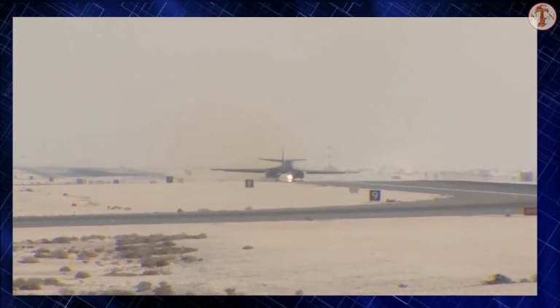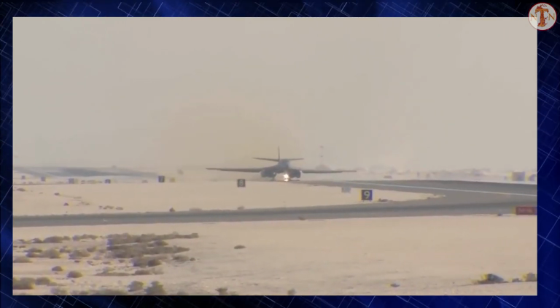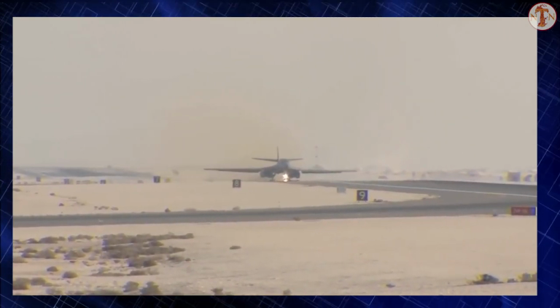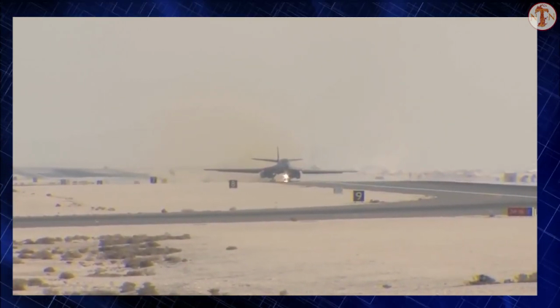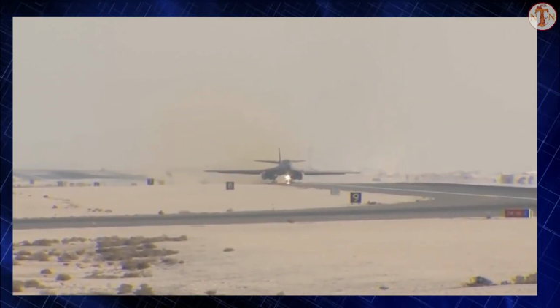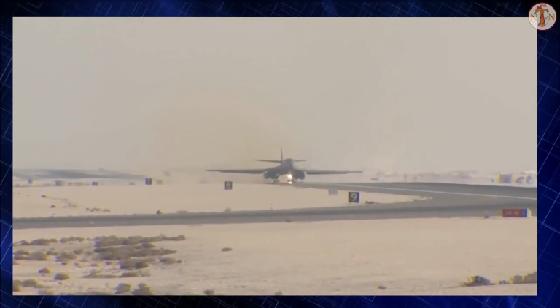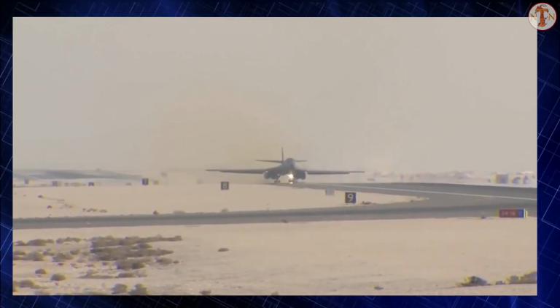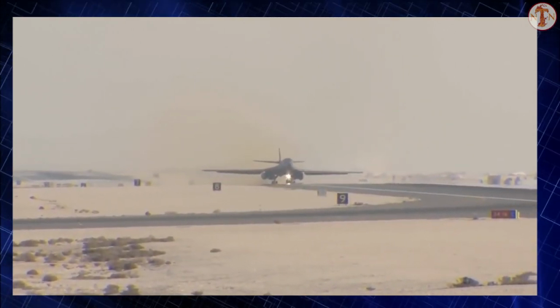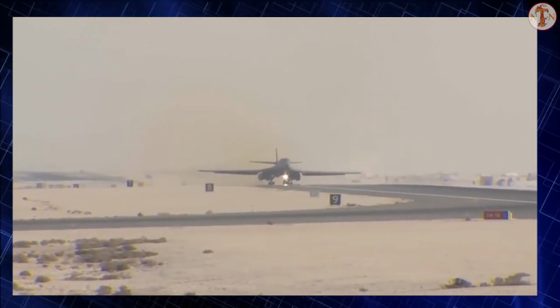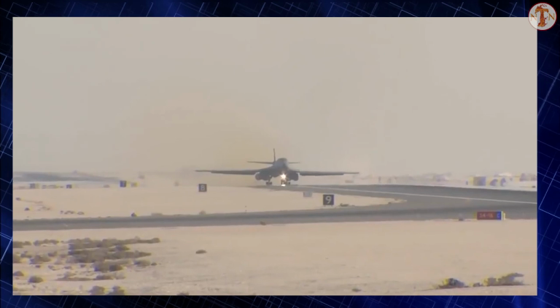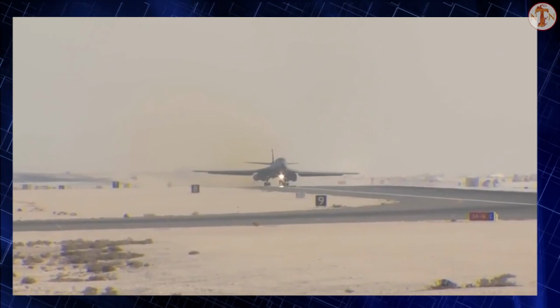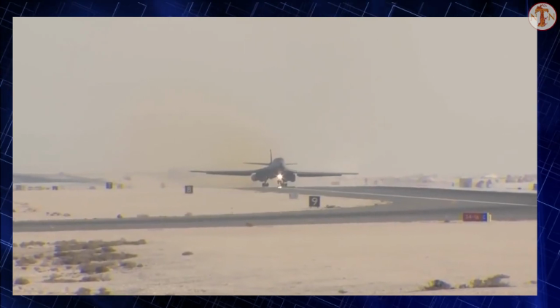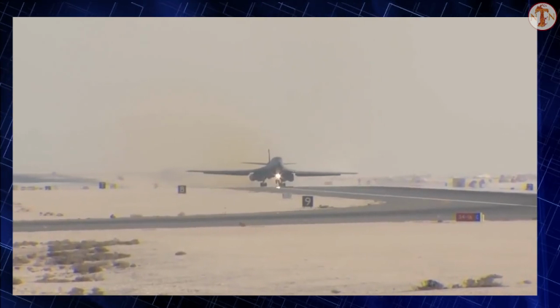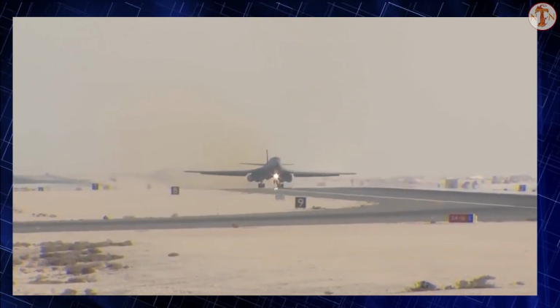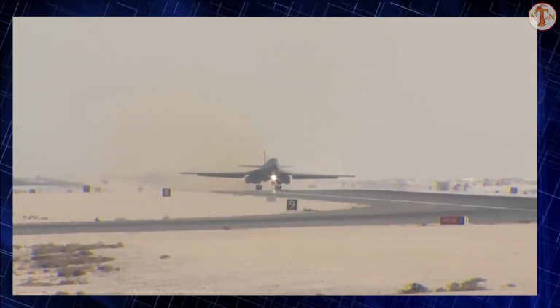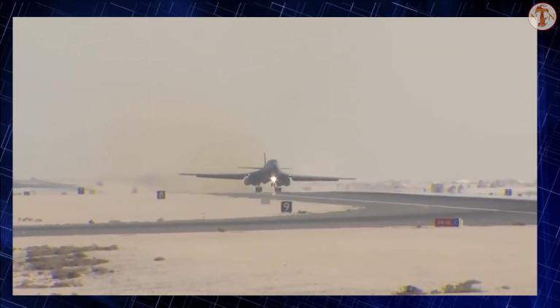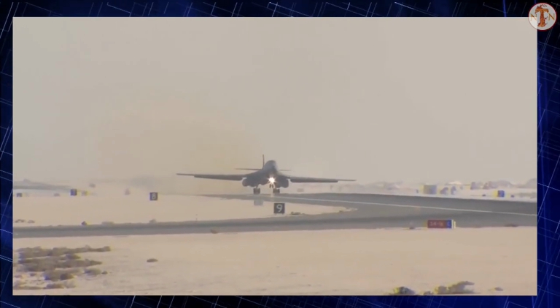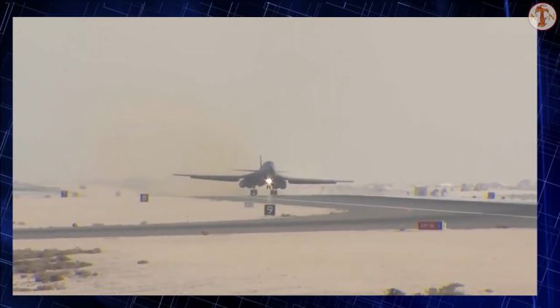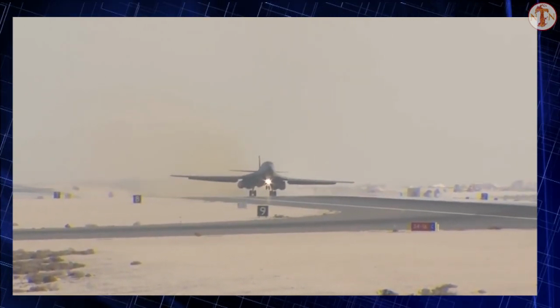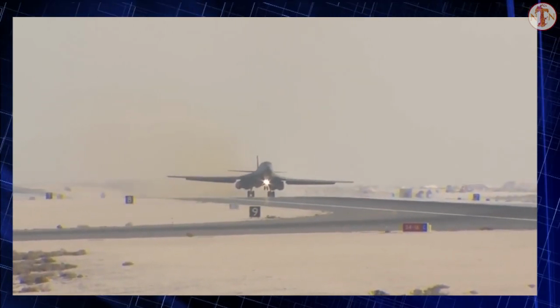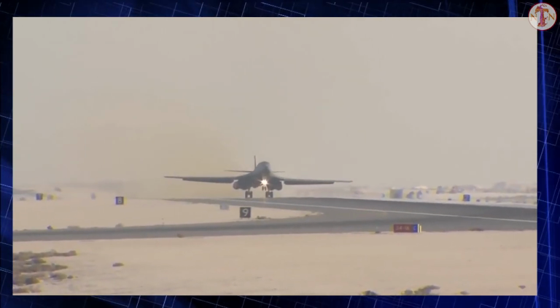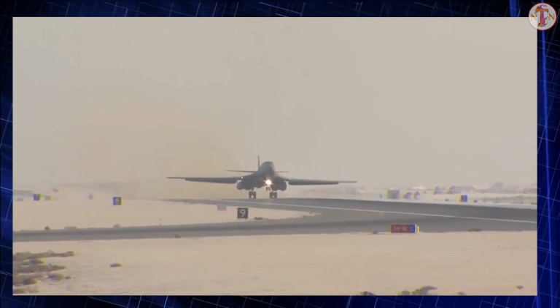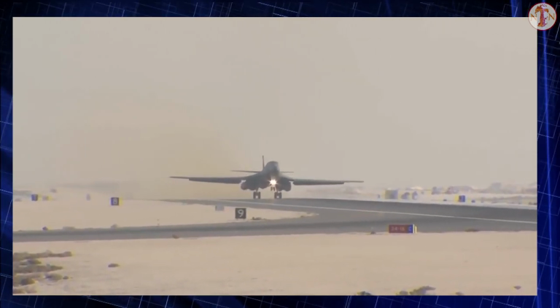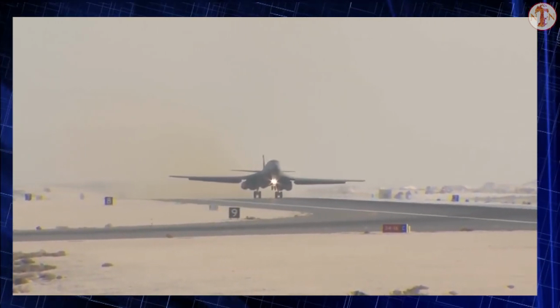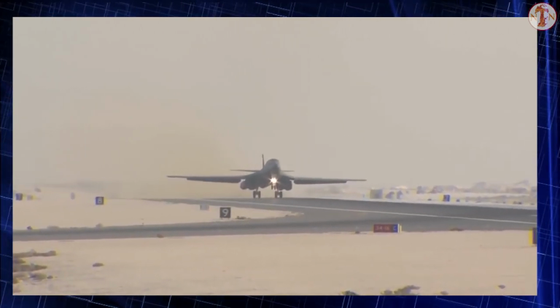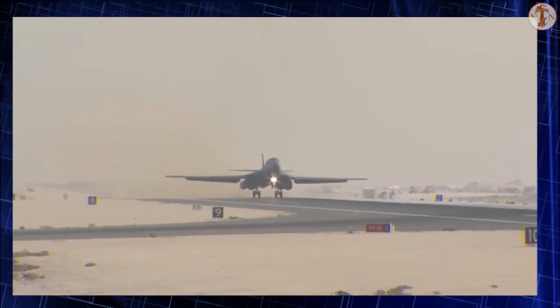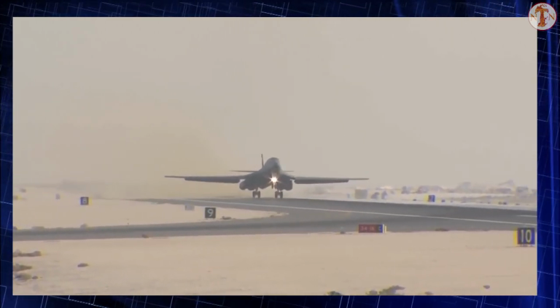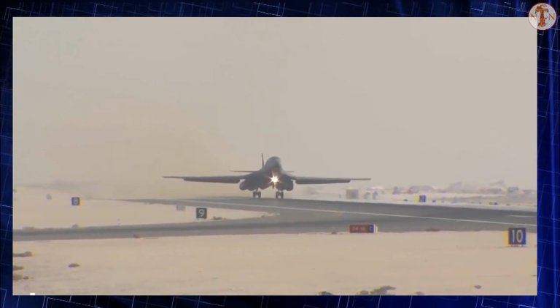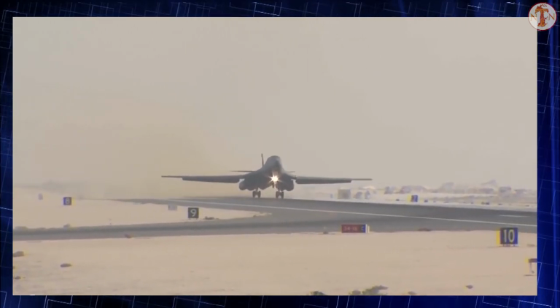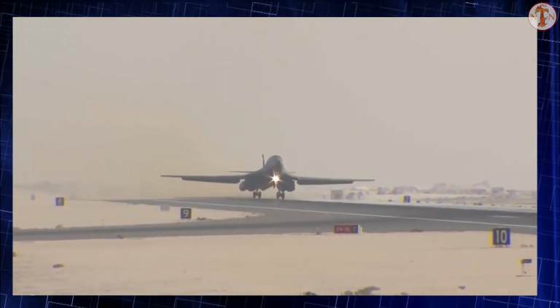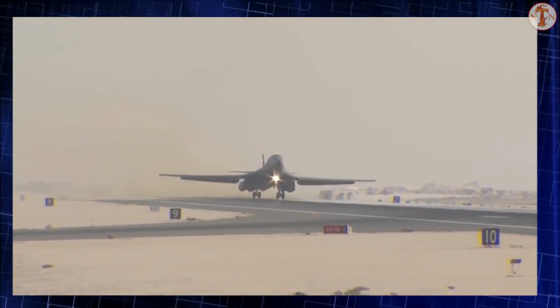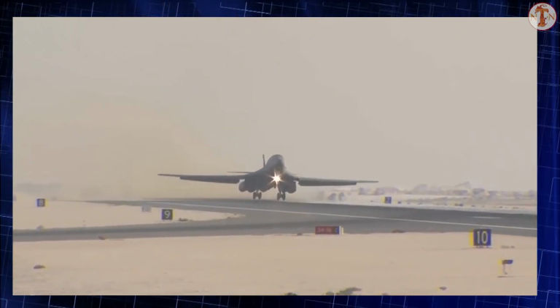Having an intercontinental range, the B-1B can reach speeds of up to 900 miles per hour.